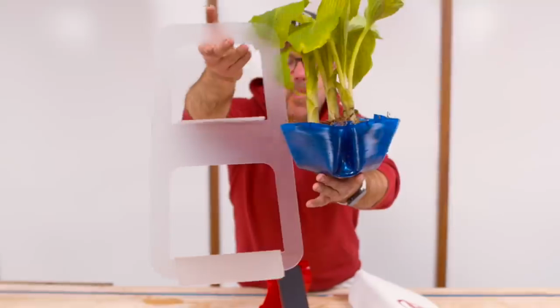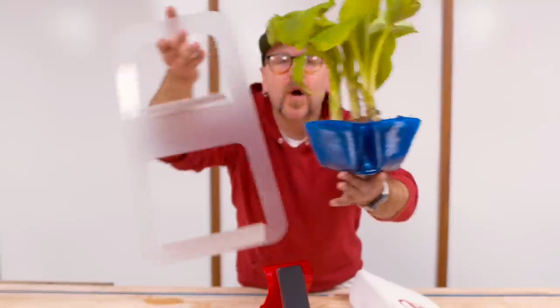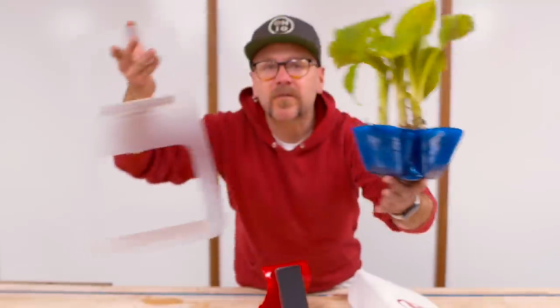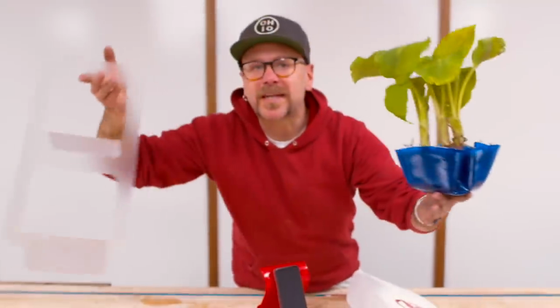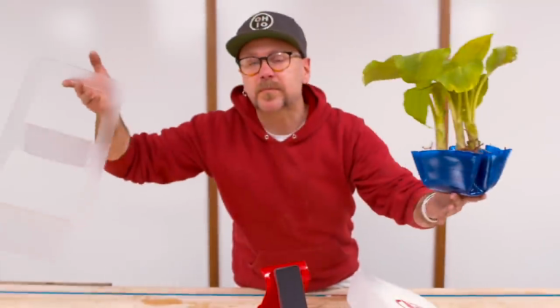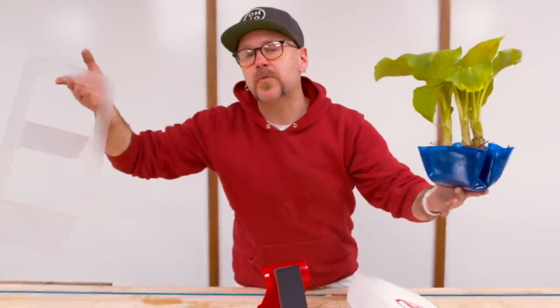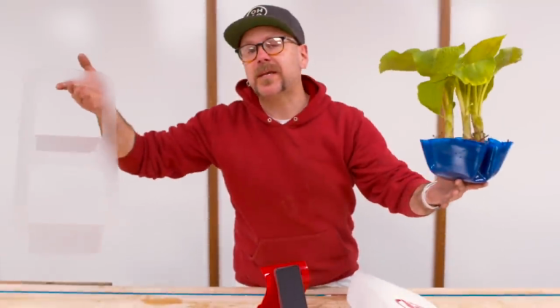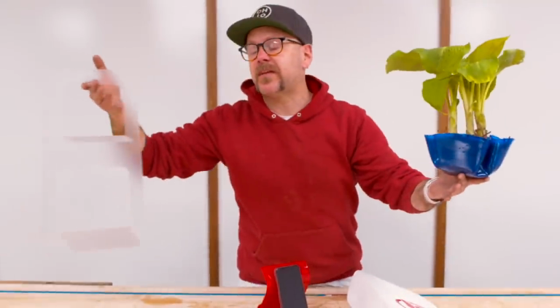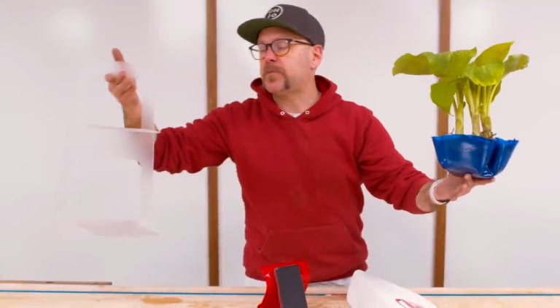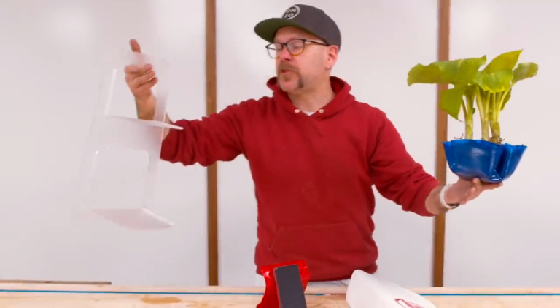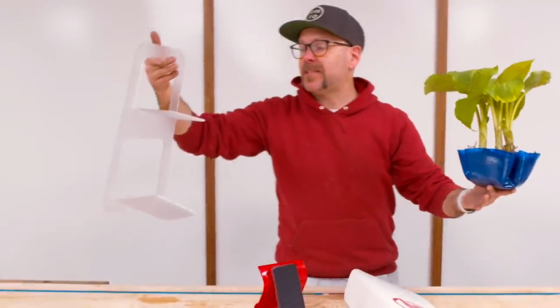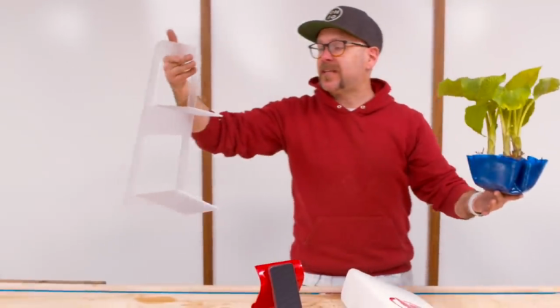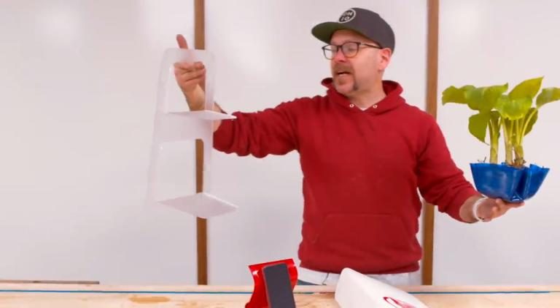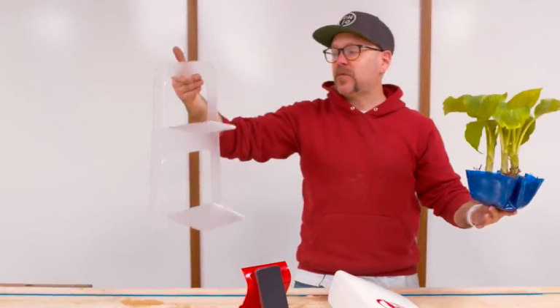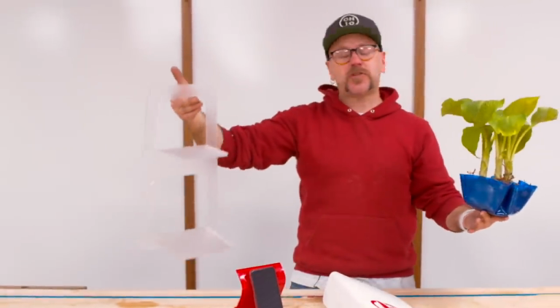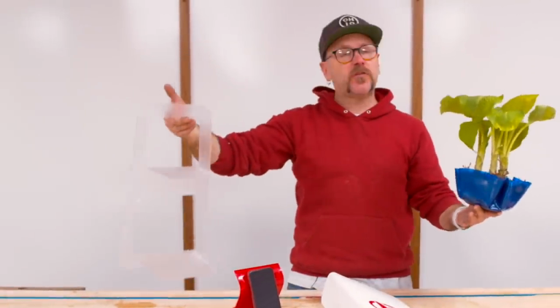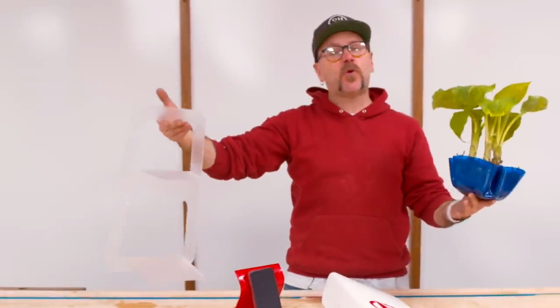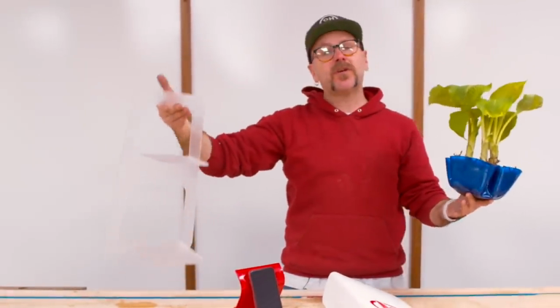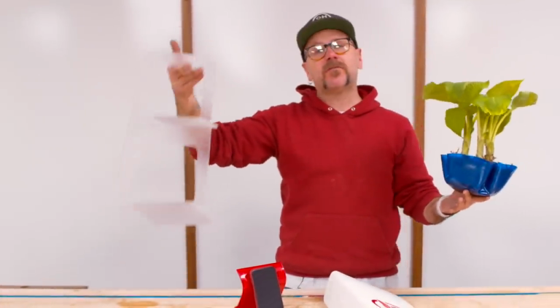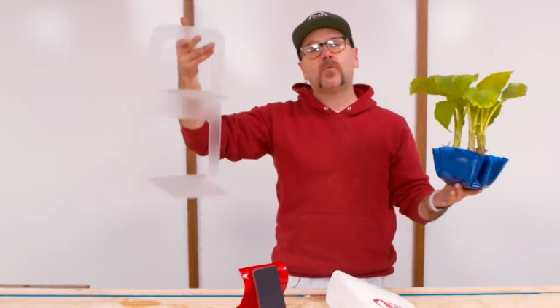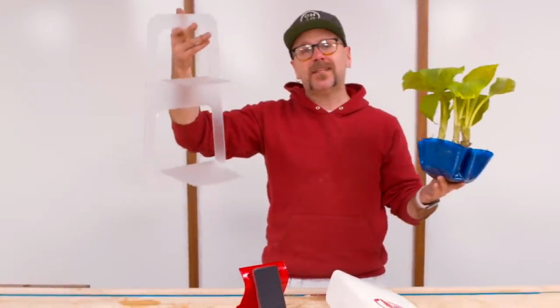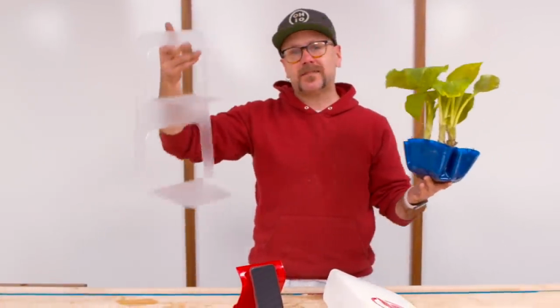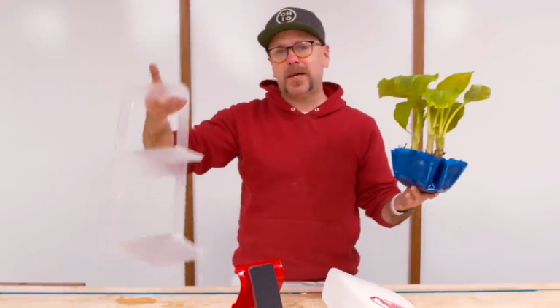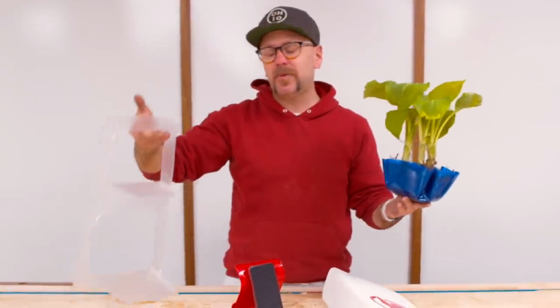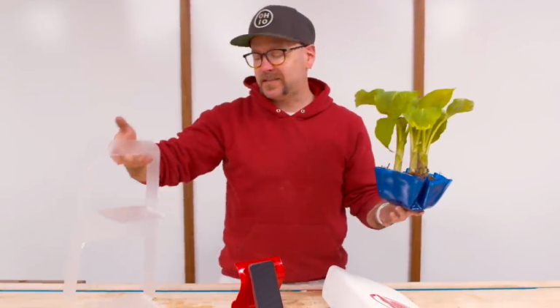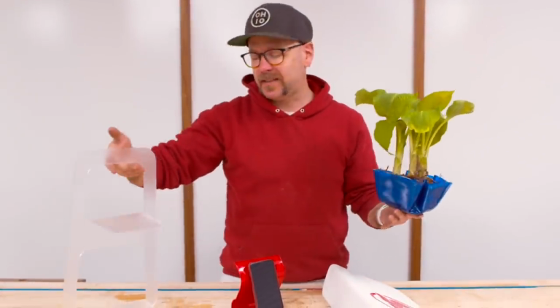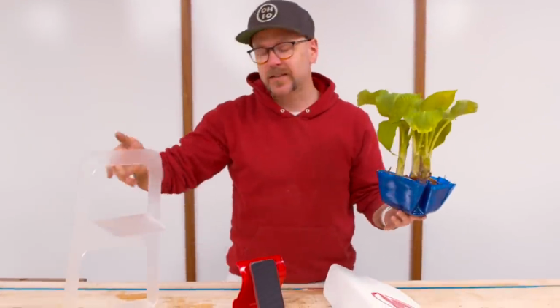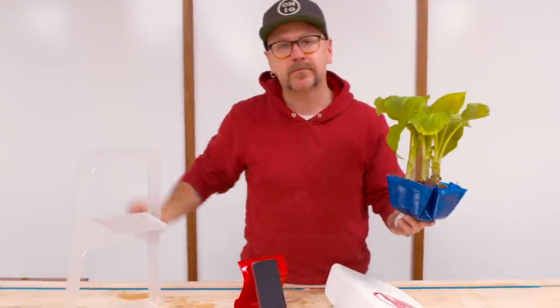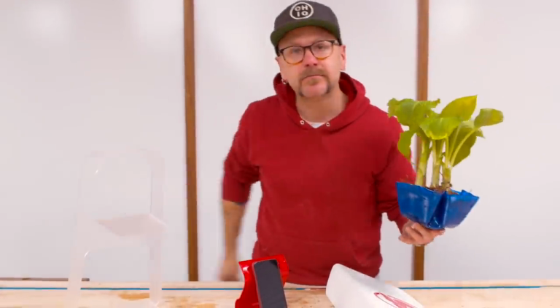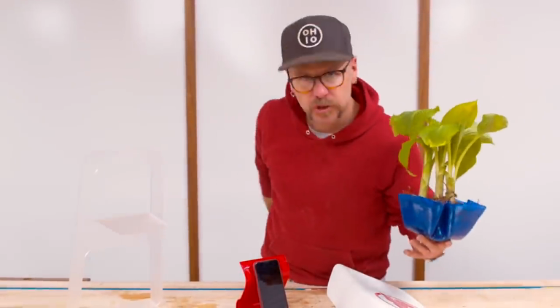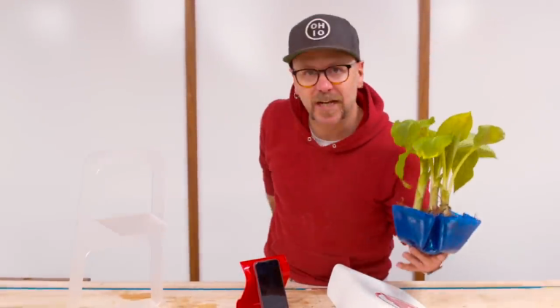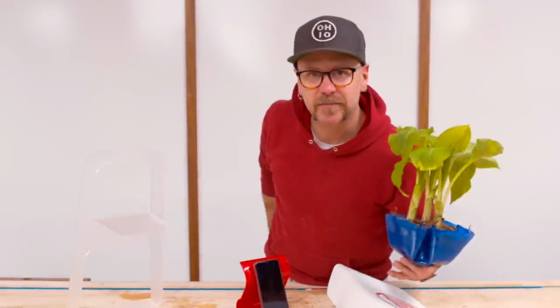Welcome to Make Something with me, David Picciuto. And today I'm going to show you four different ways to bend plastic.